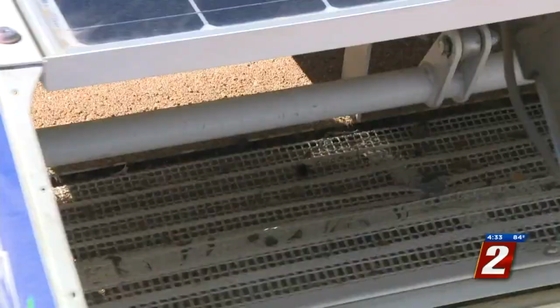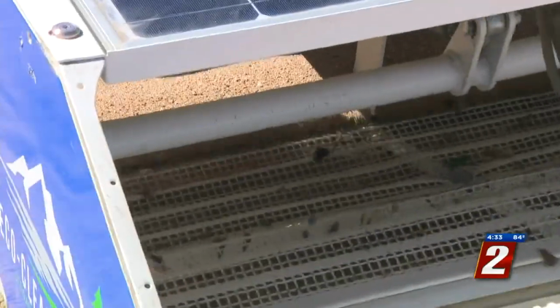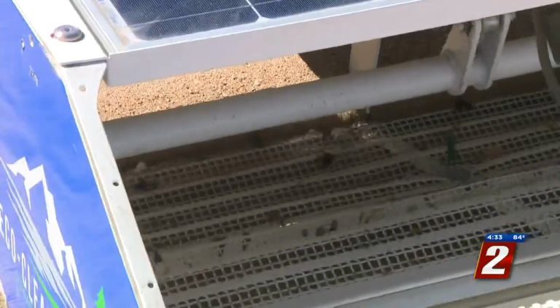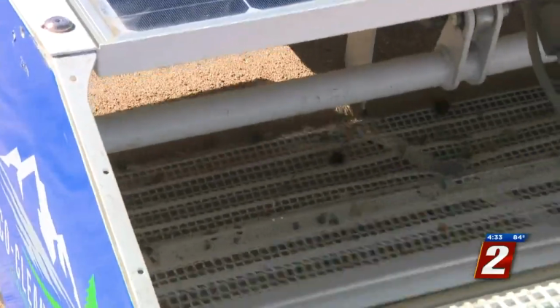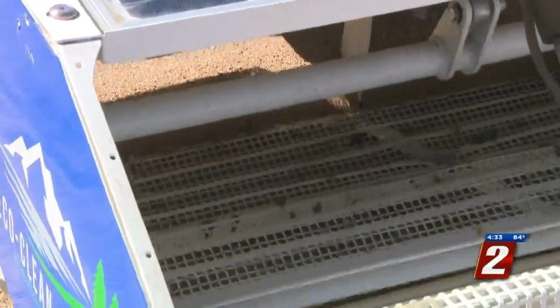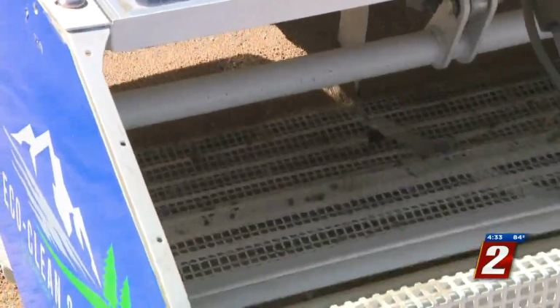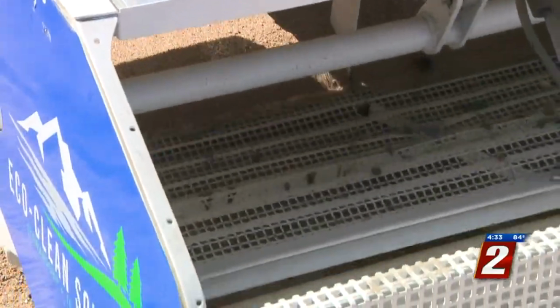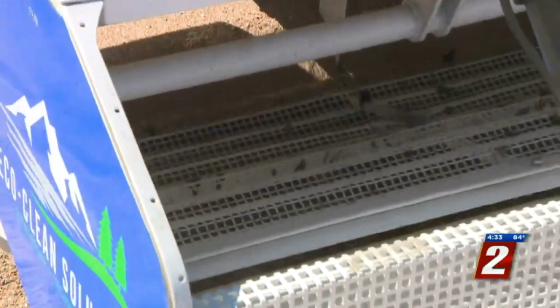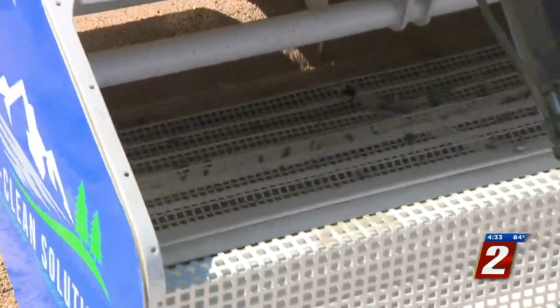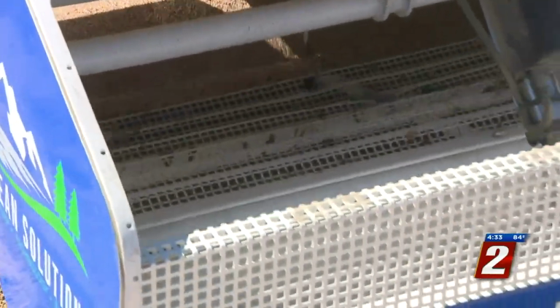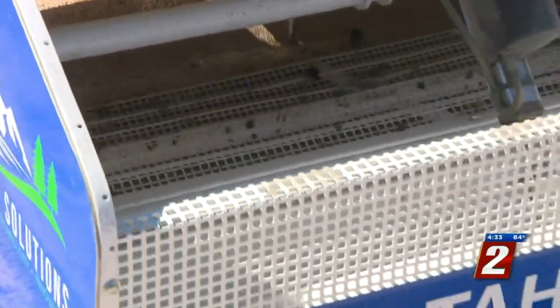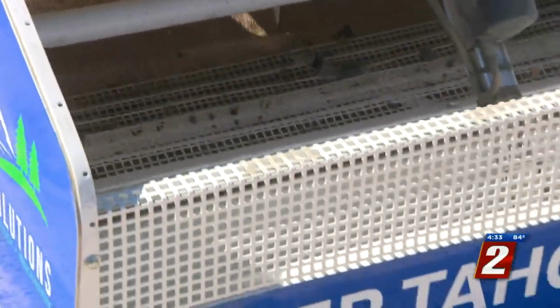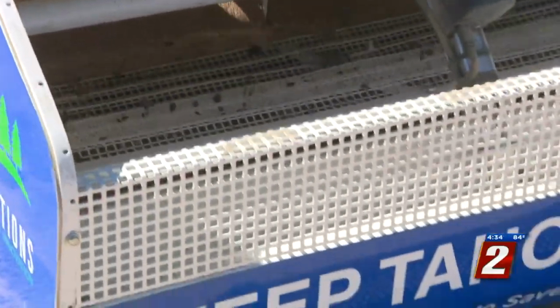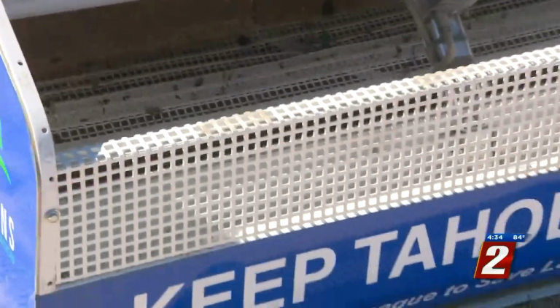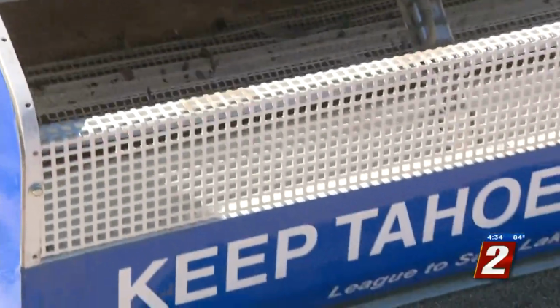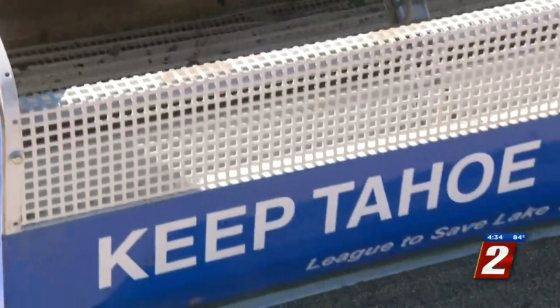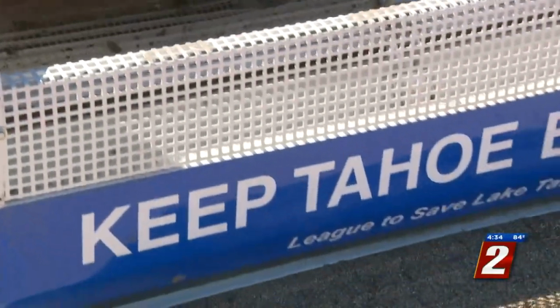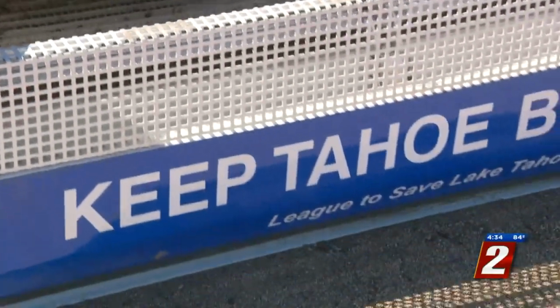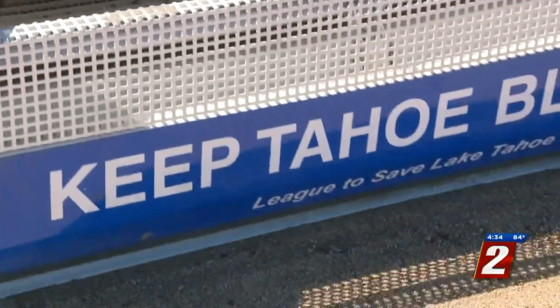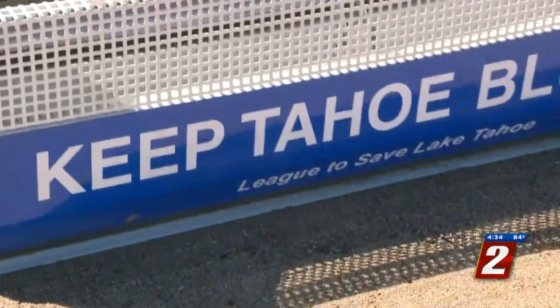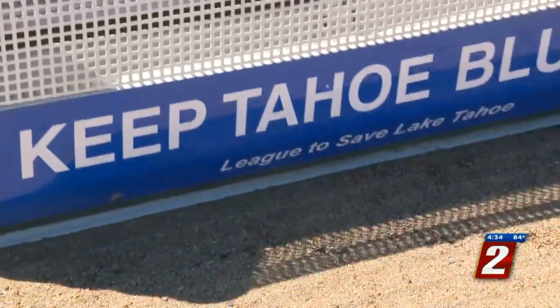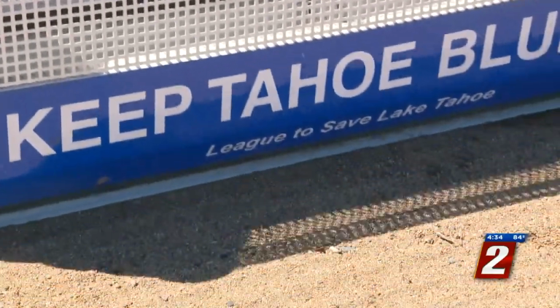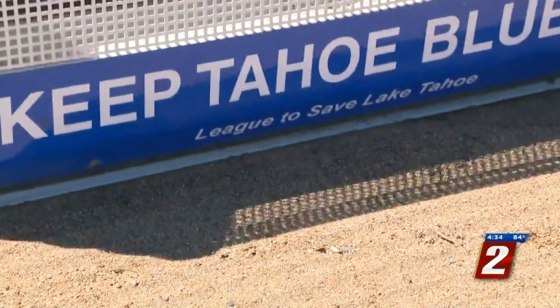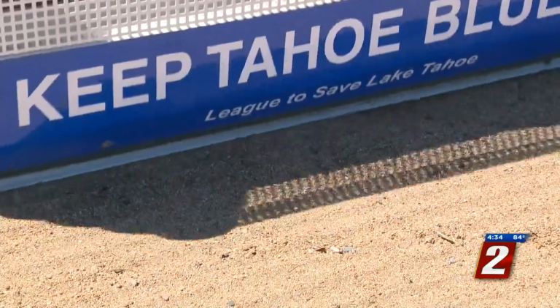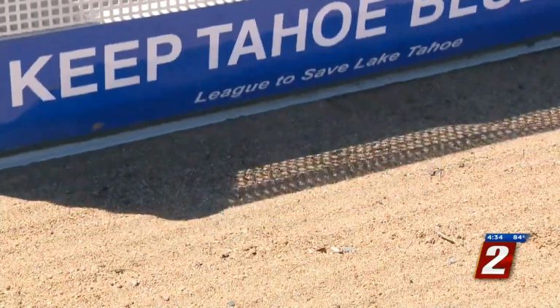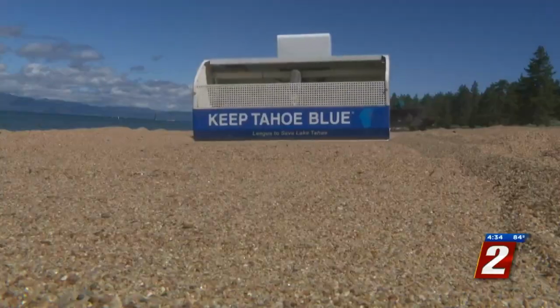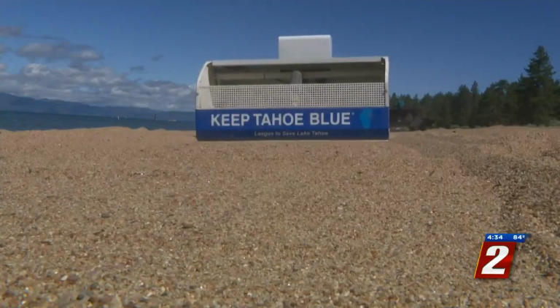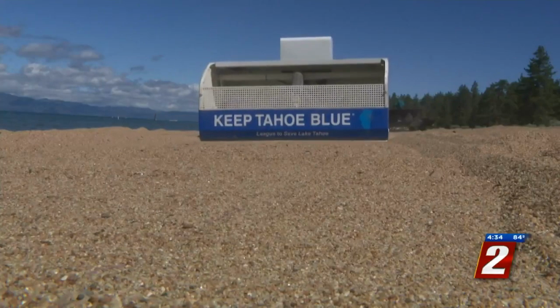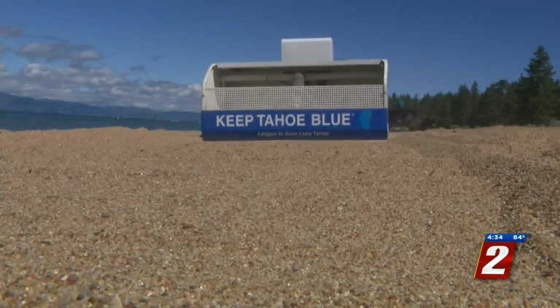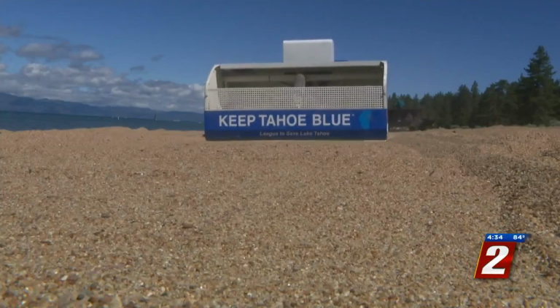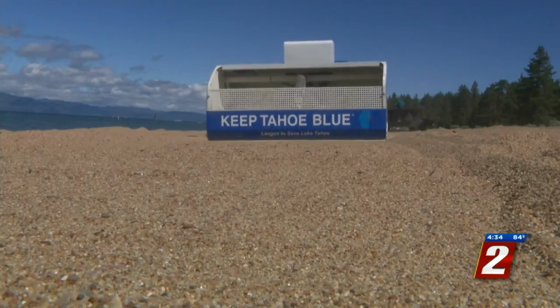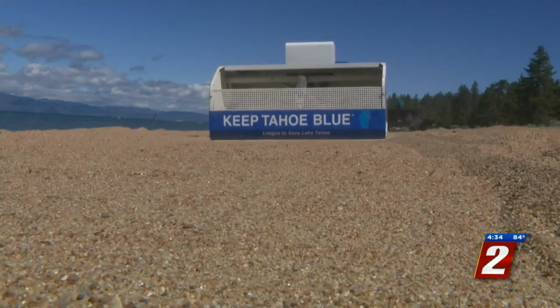They're hoping to prove the BeBot robot can be a staple to continue to keep Tahoe Blue. Covering the story, Alexandra Ray, 2 News.